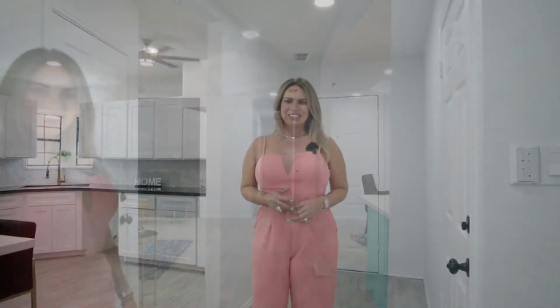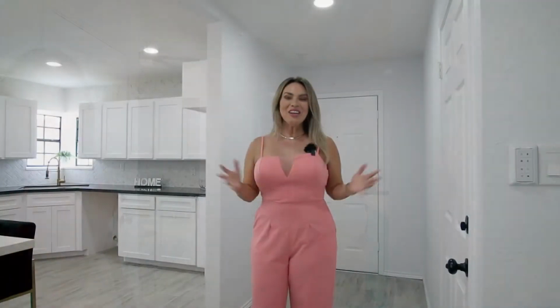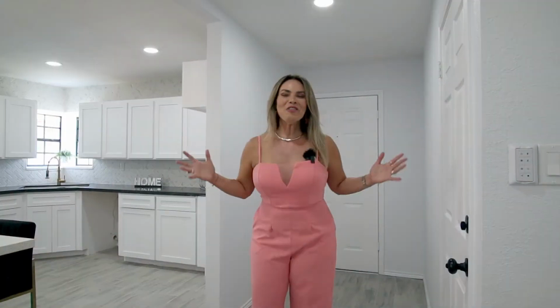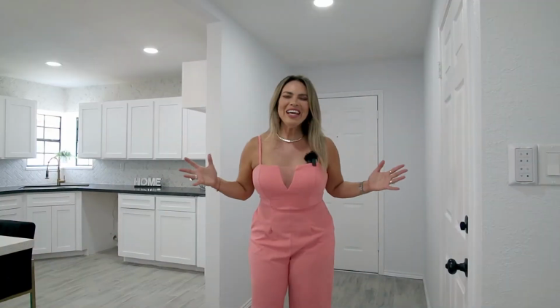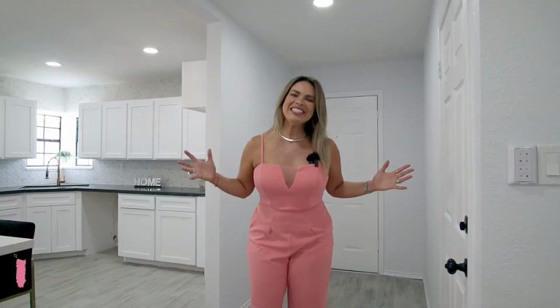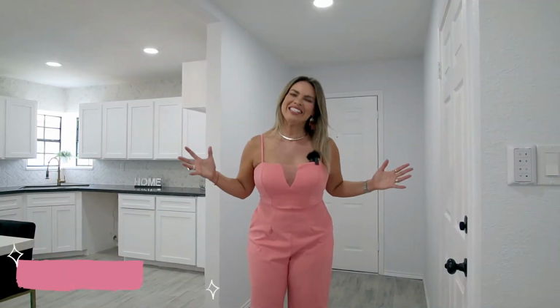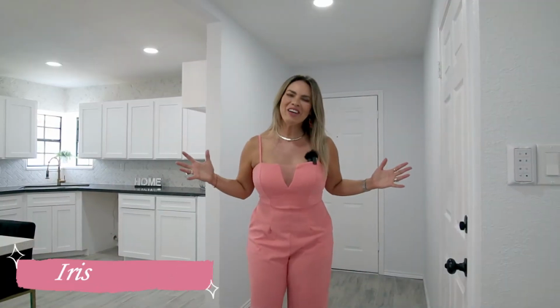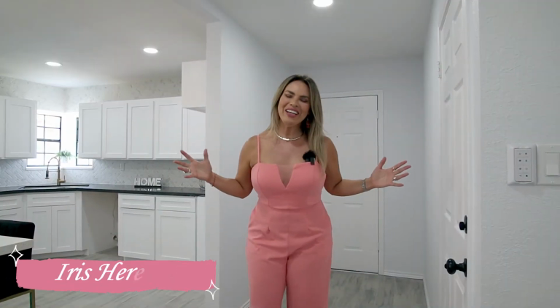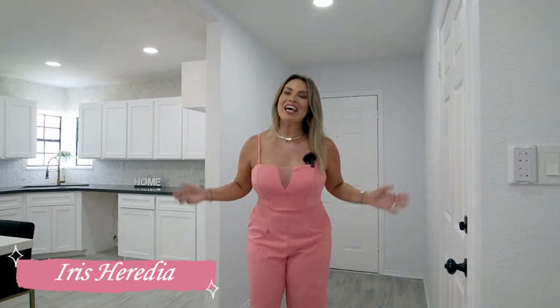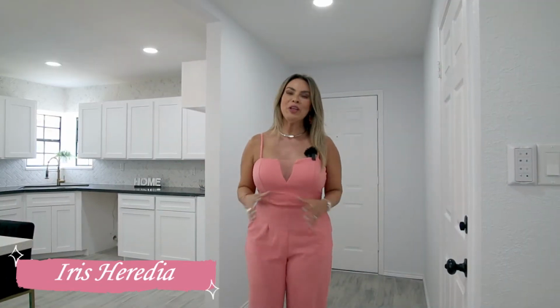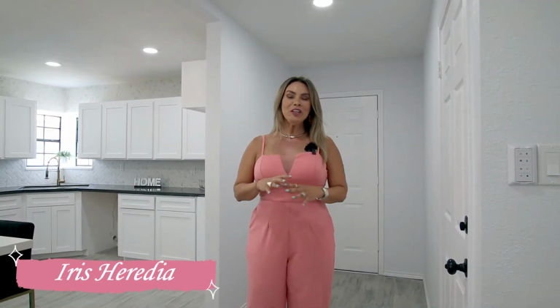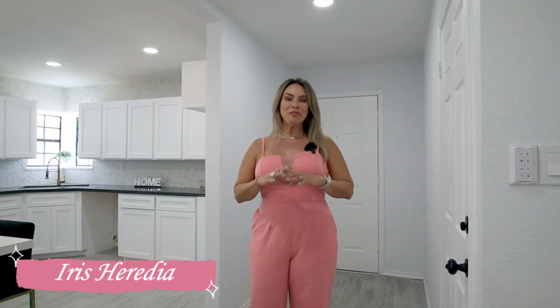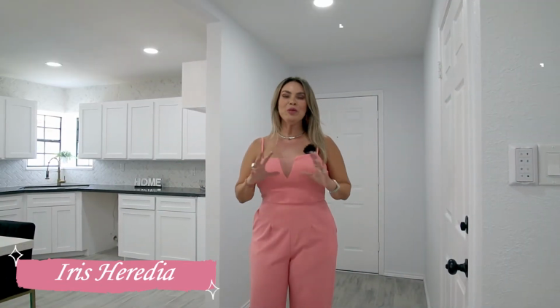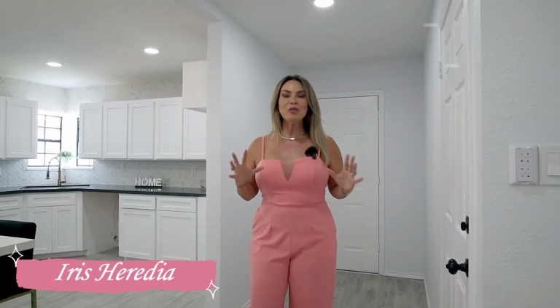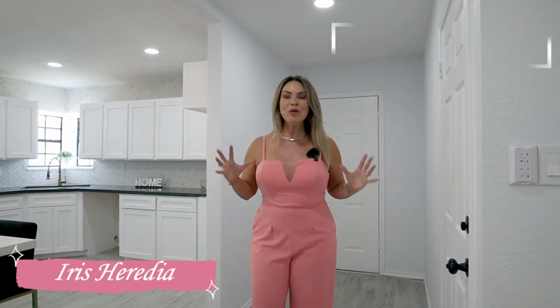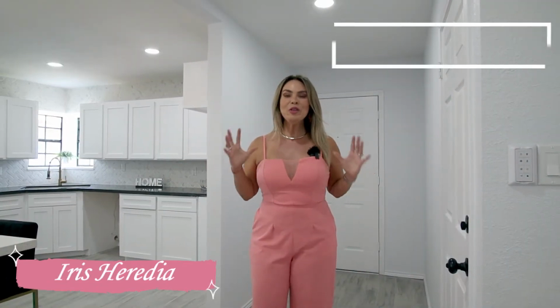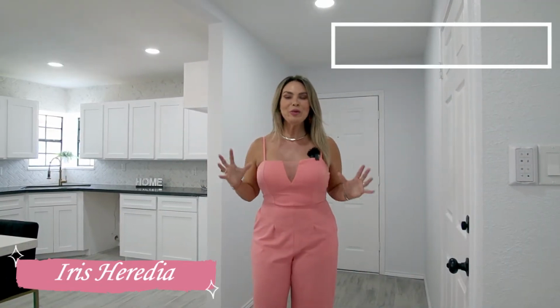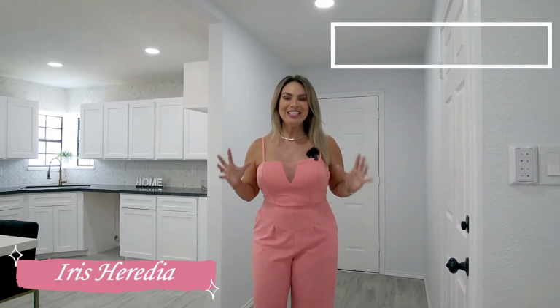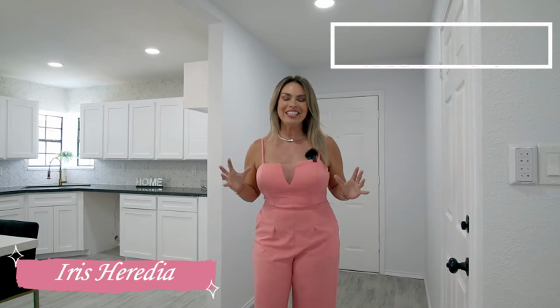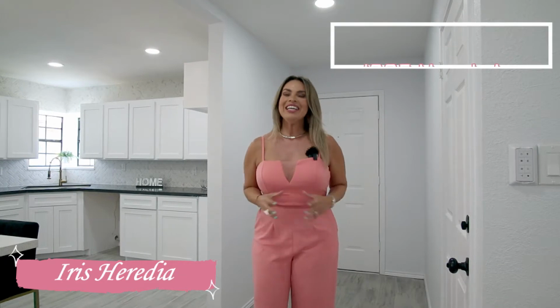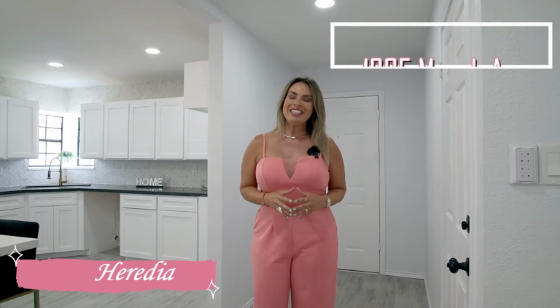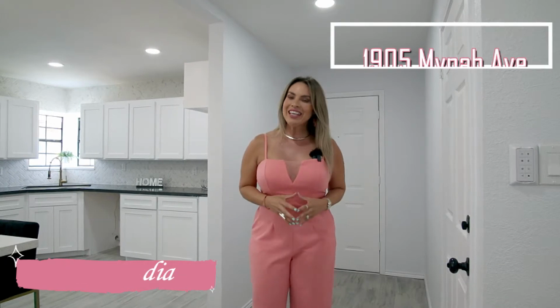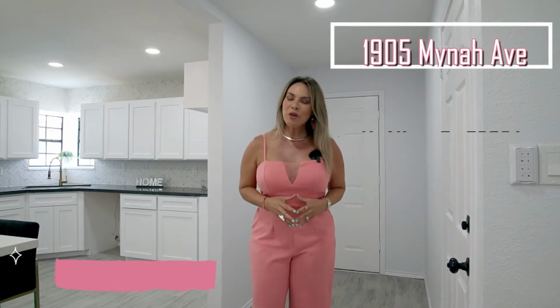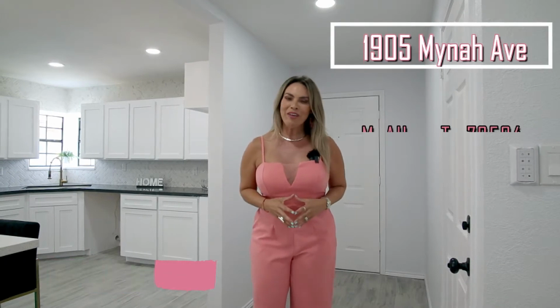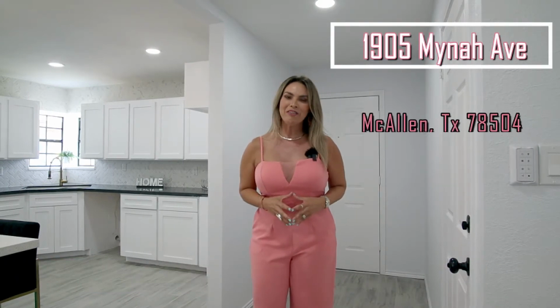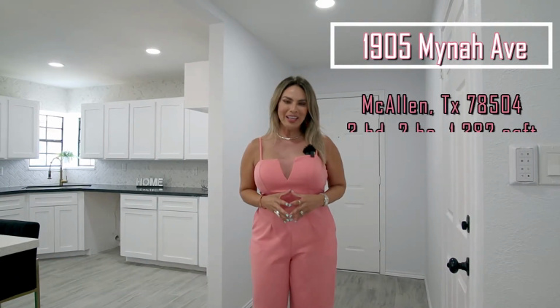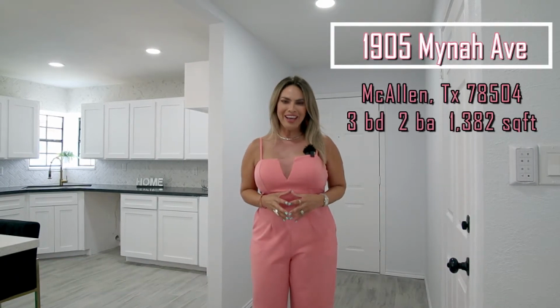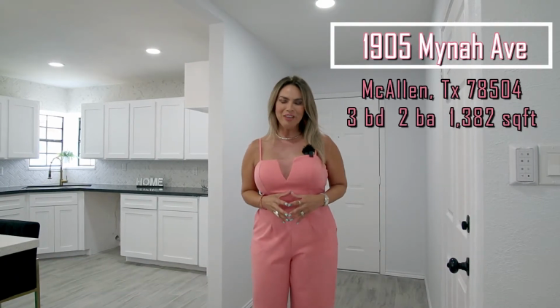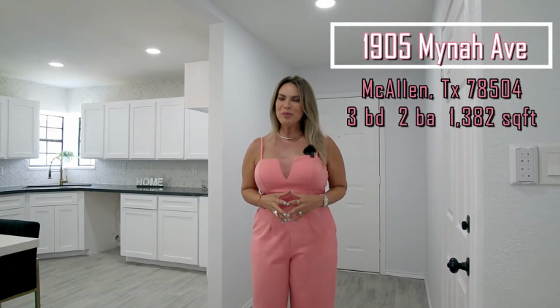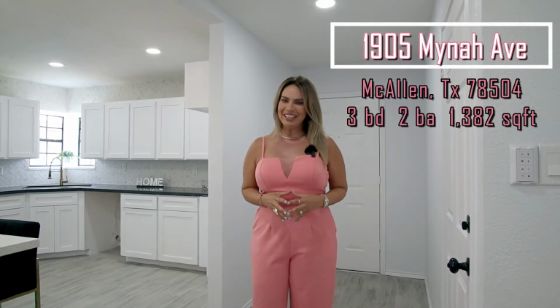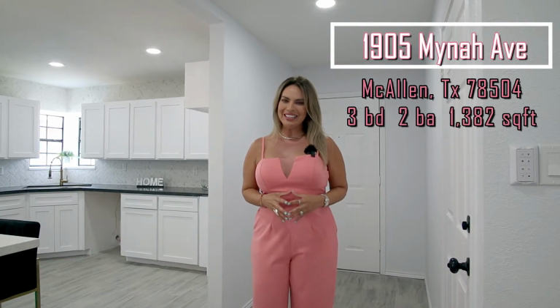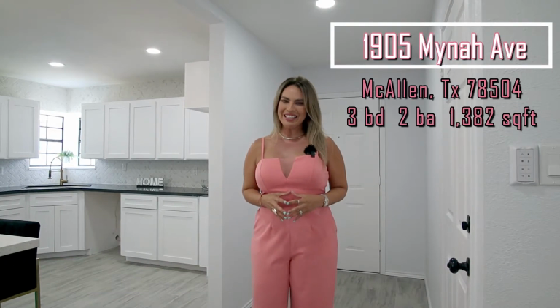Hello, friends. This is Iris. I'm here in this beautiful new listing. This is 1905 Minot Avenue, McAllen, Texas.